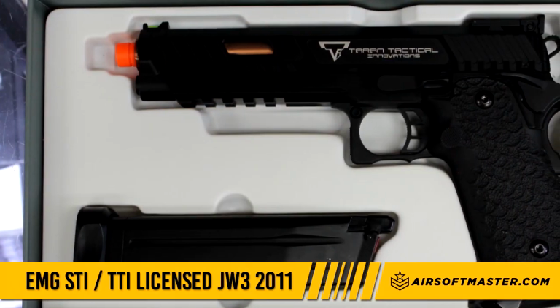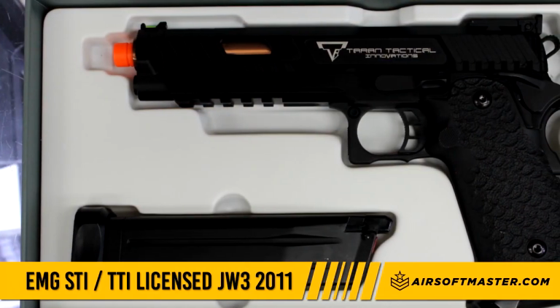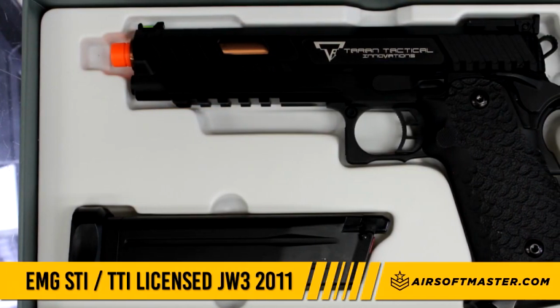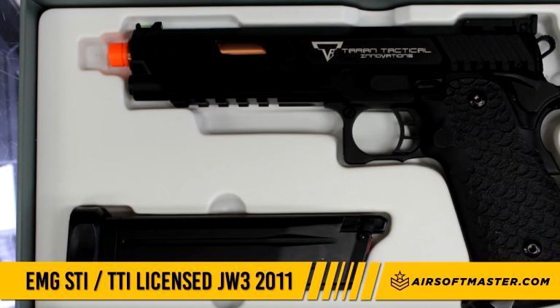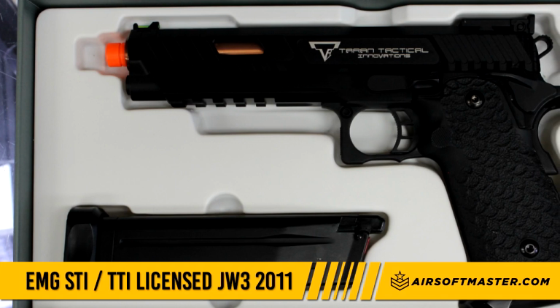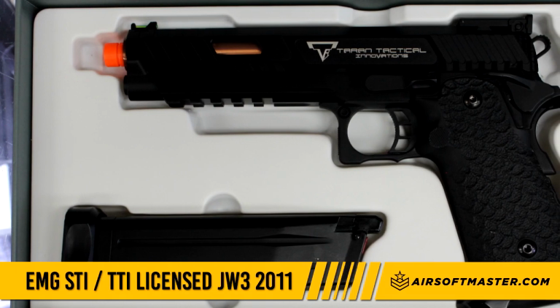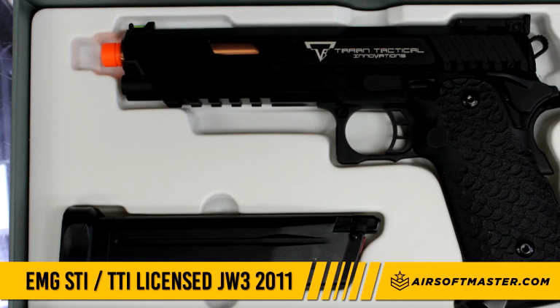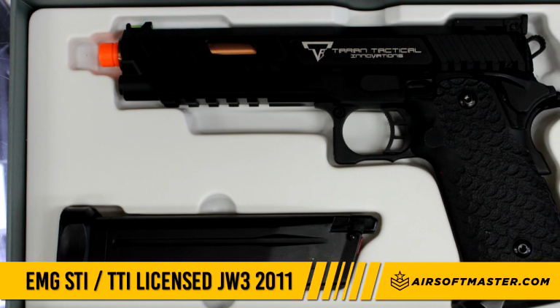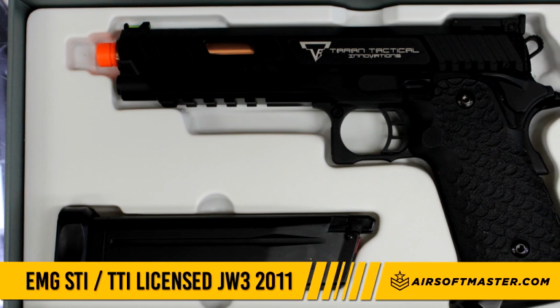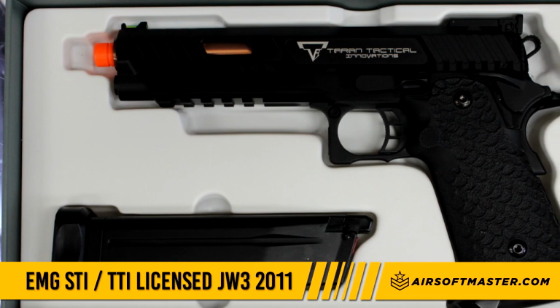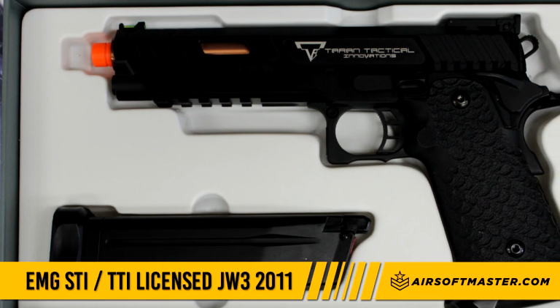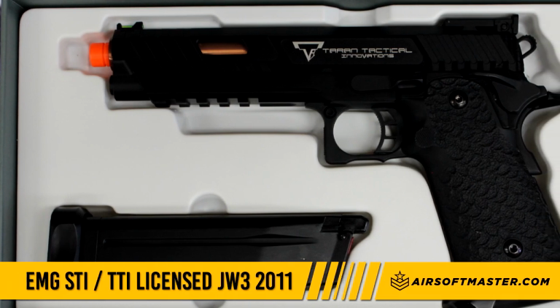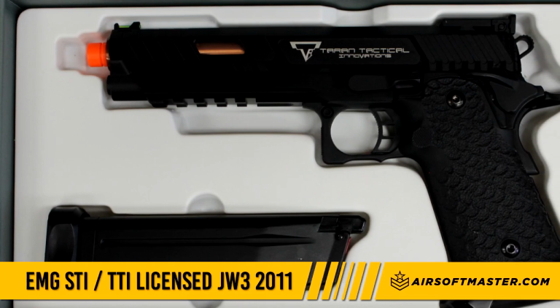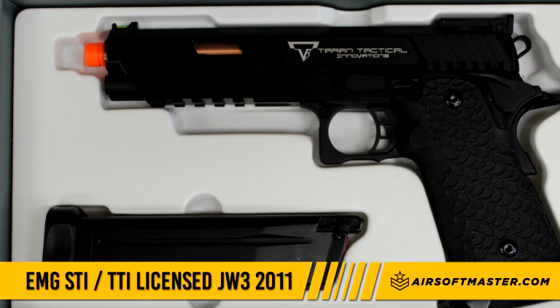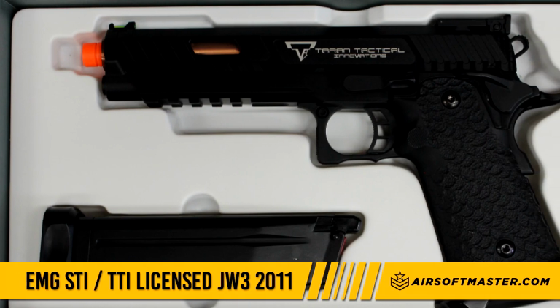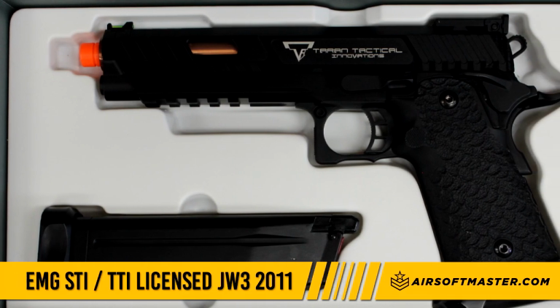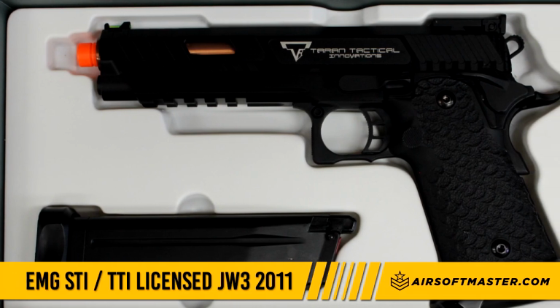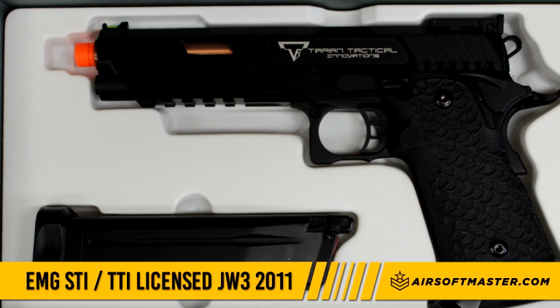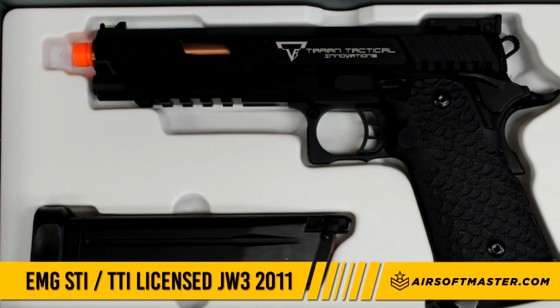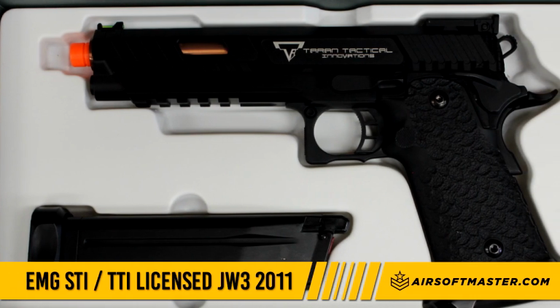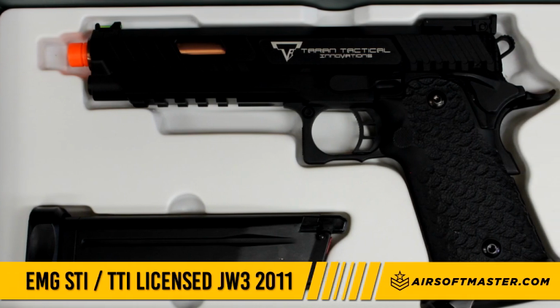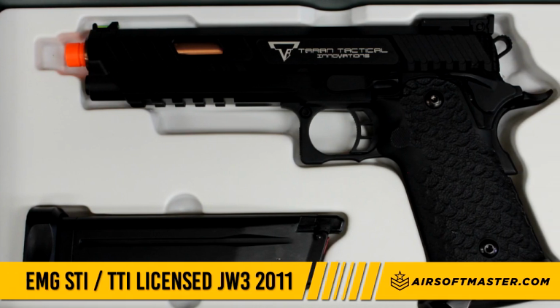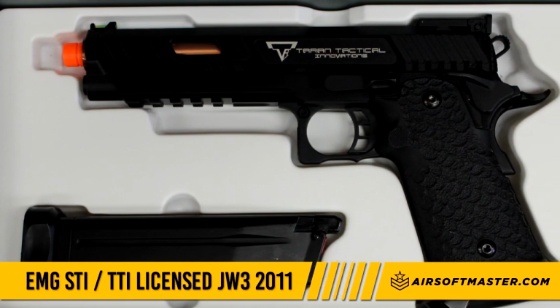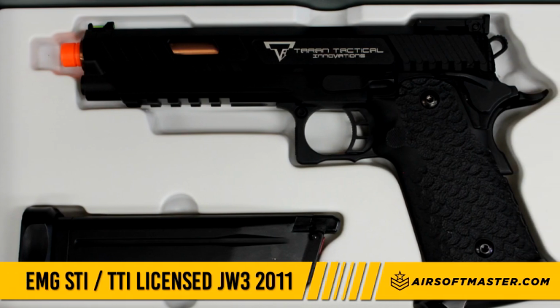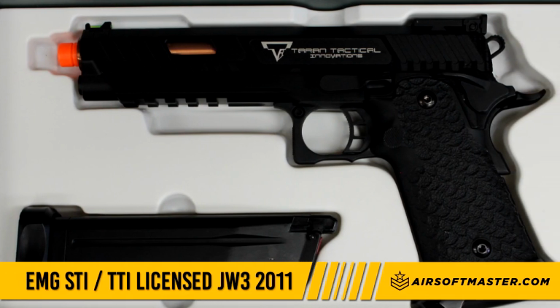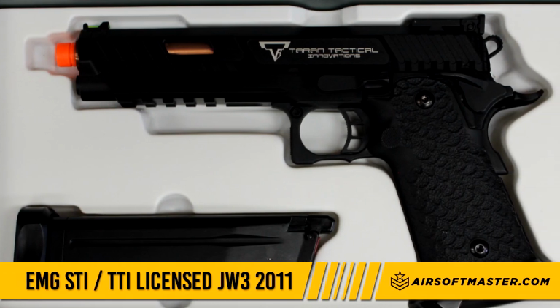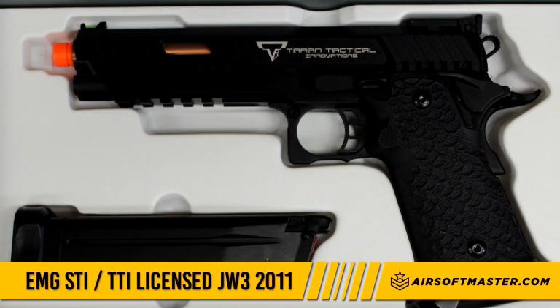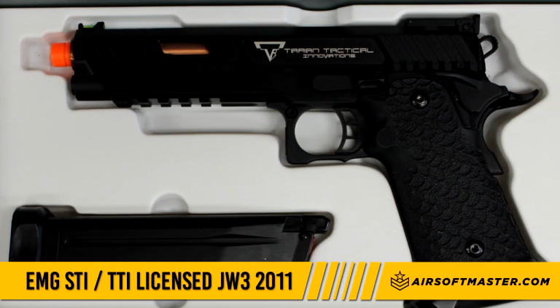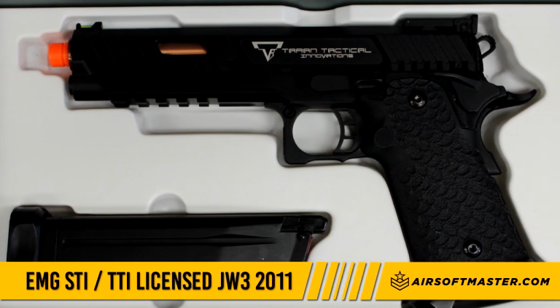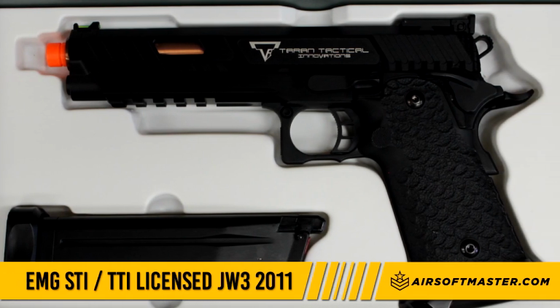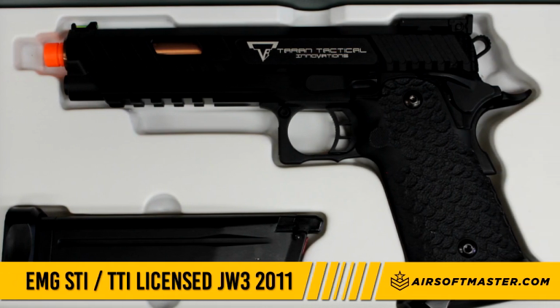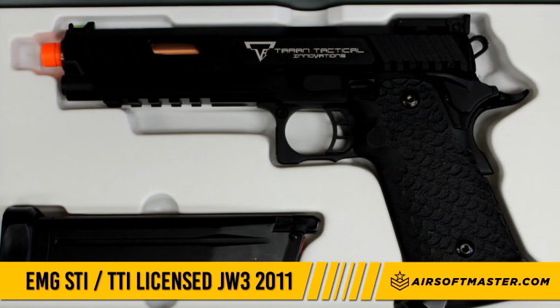This airsoft gun package comes with the gun itself, a 30 round green gas magazine, and a user's manual.